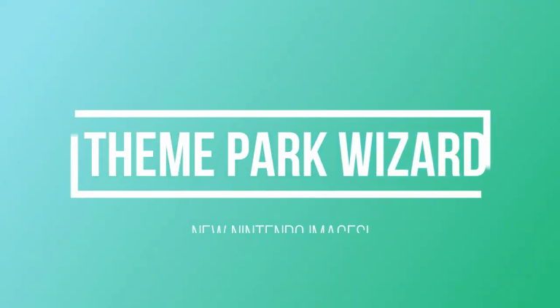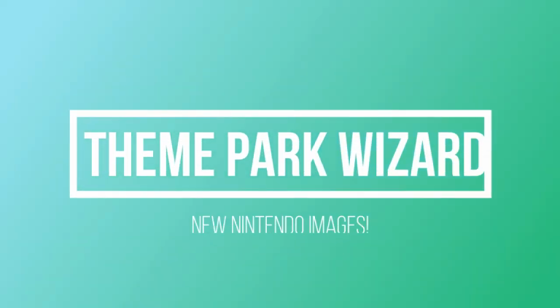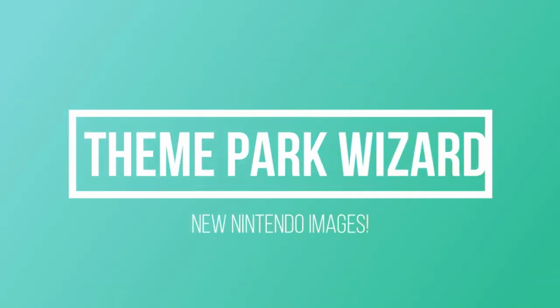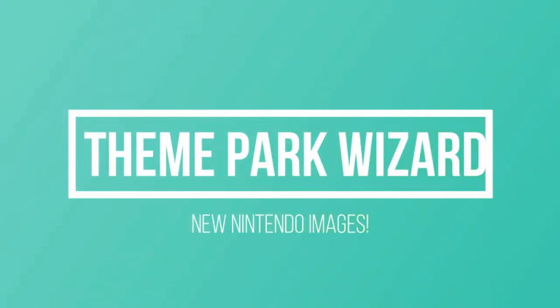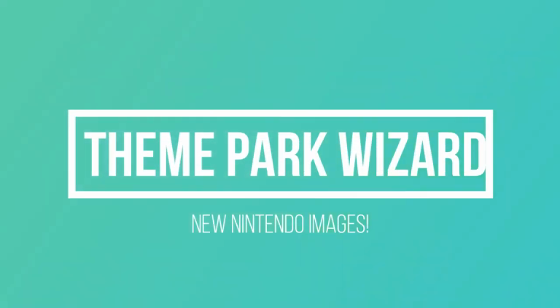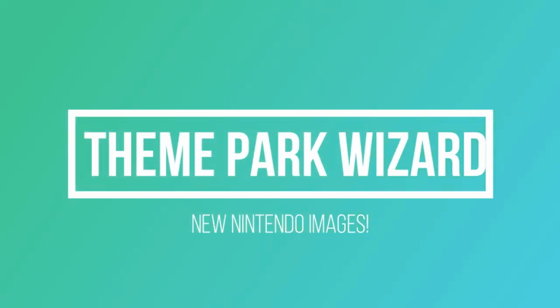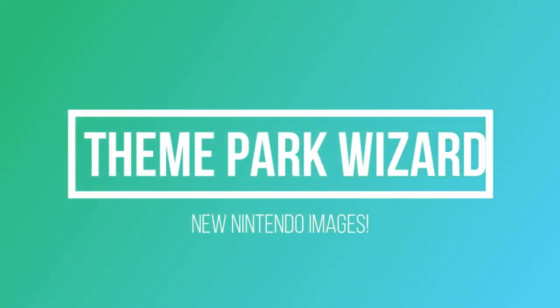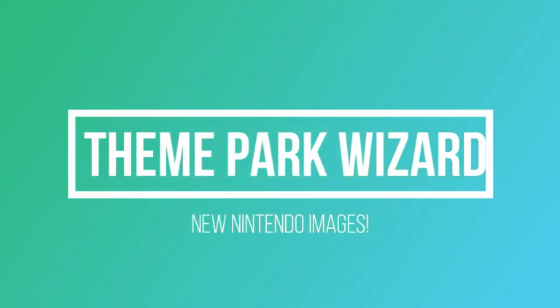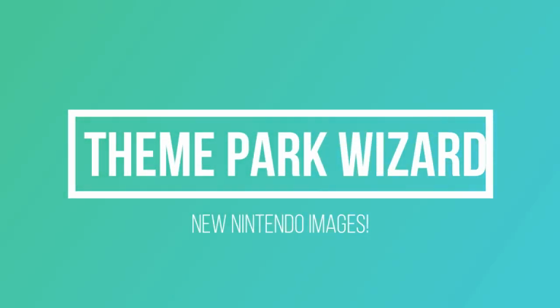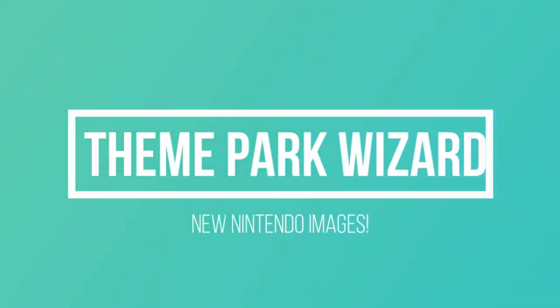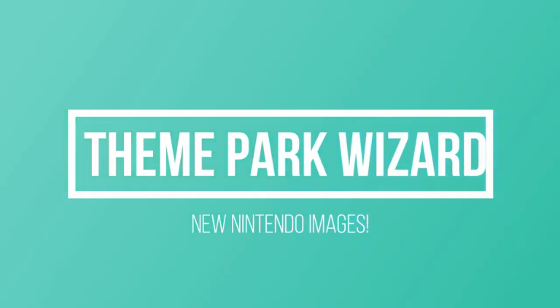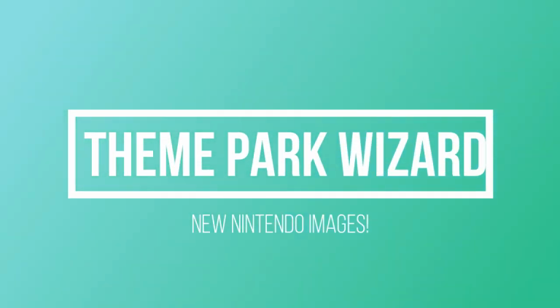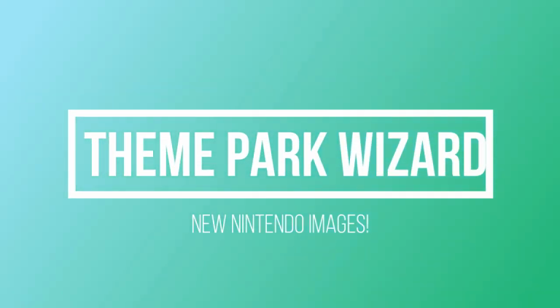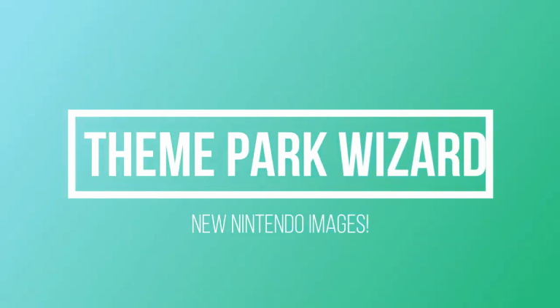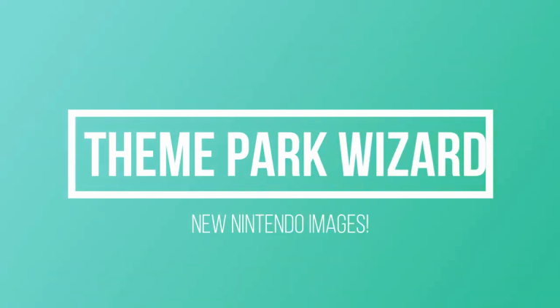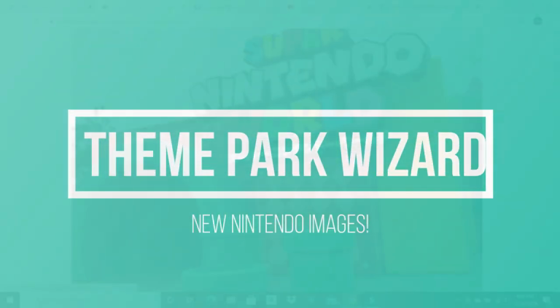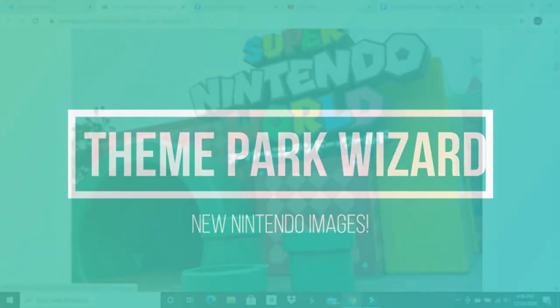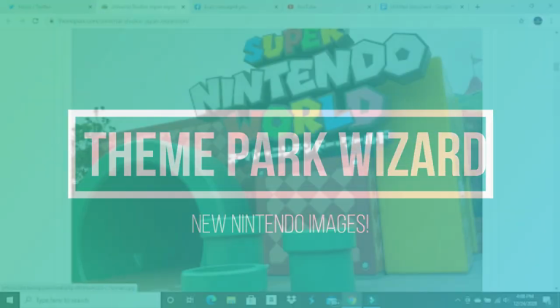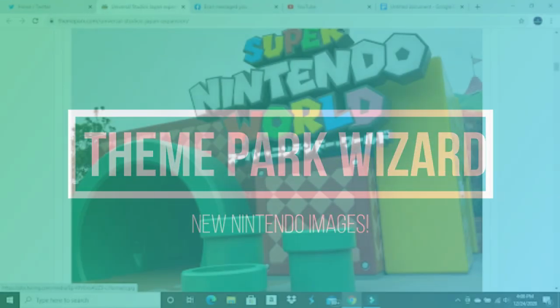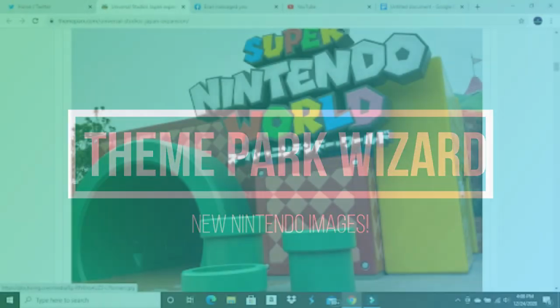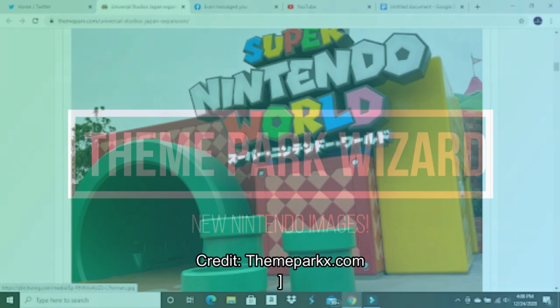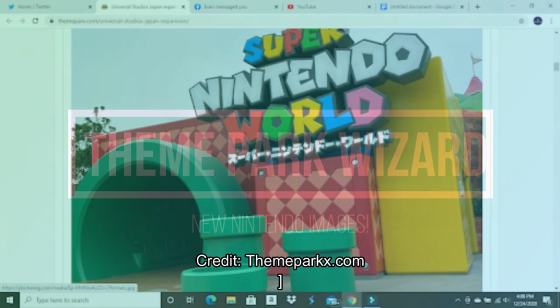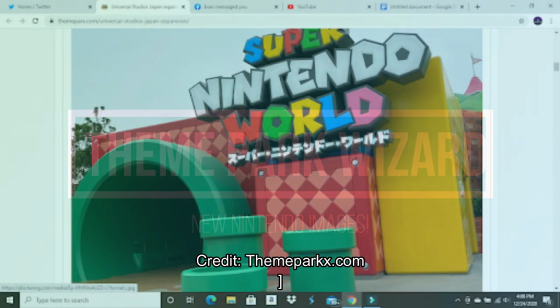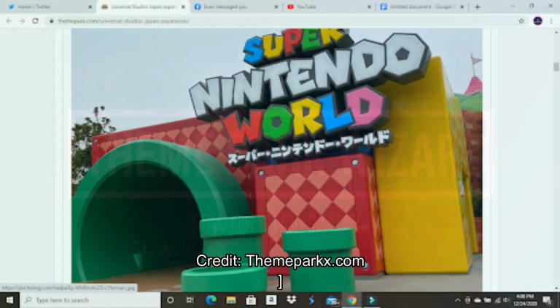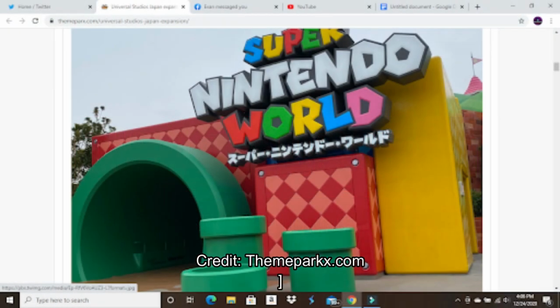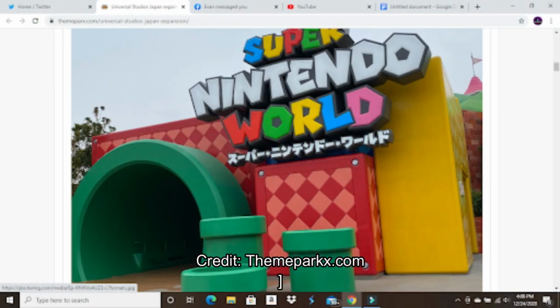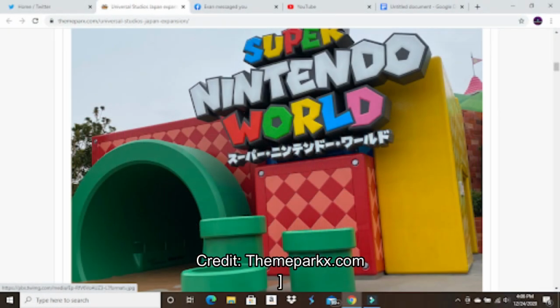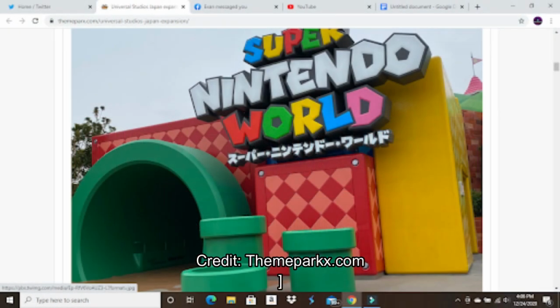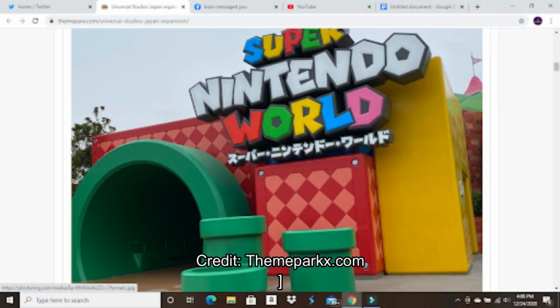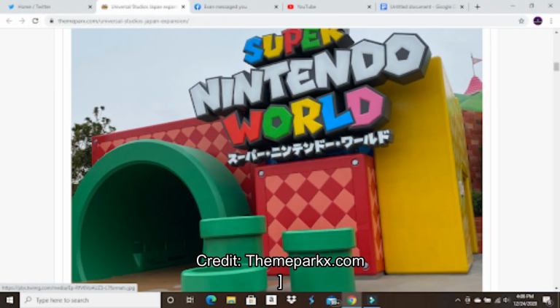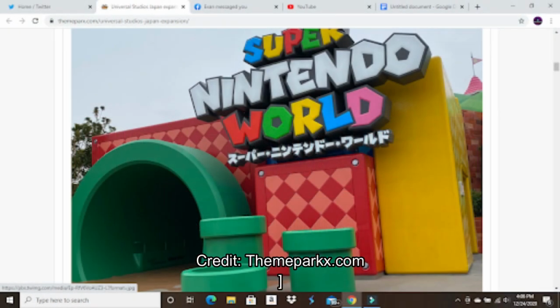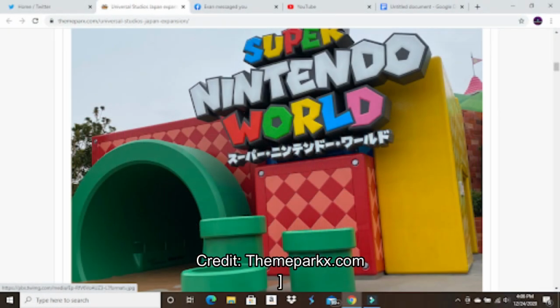Welcome back, Theme Park Wizard, and it's the moment you've all been waiting for. And if you haven't, well, I've been waiting for it.